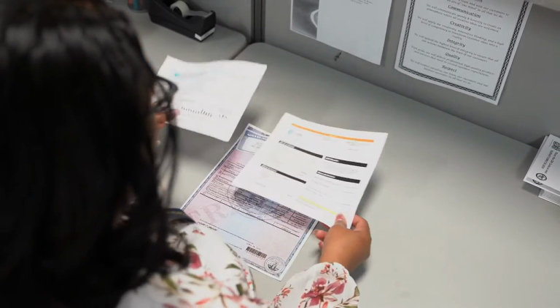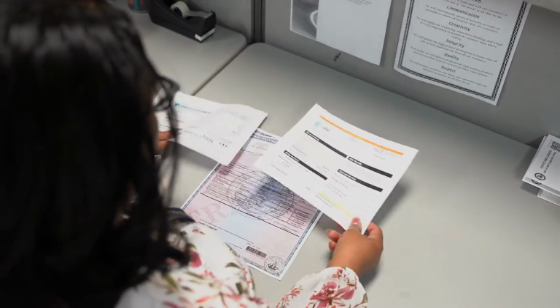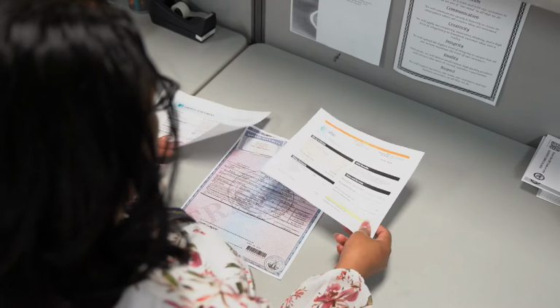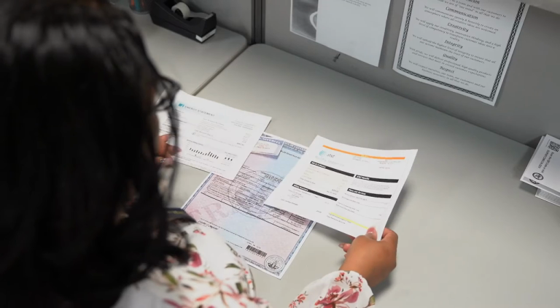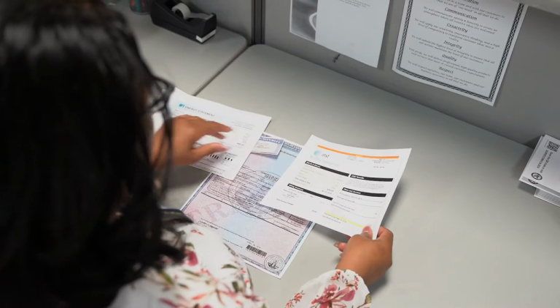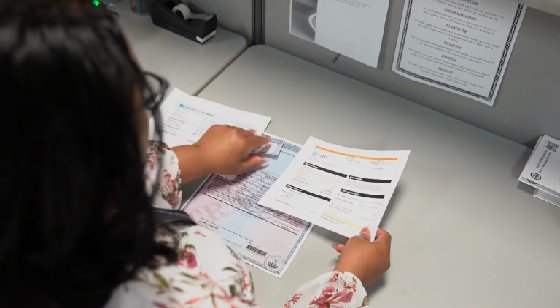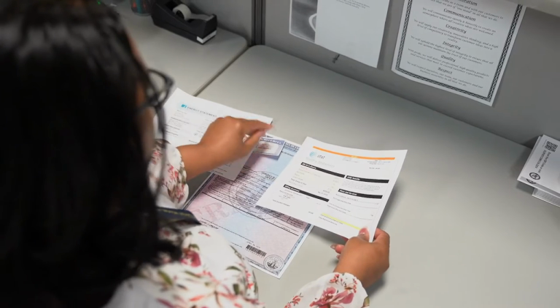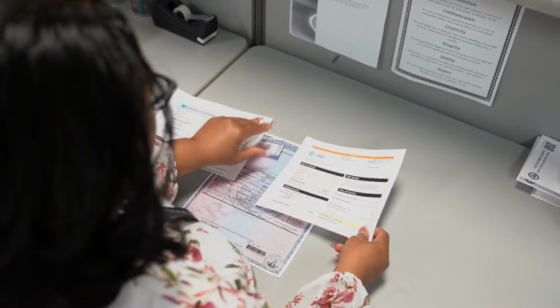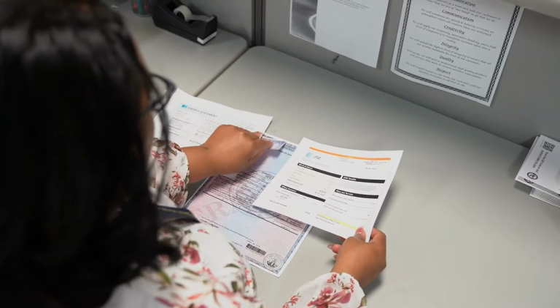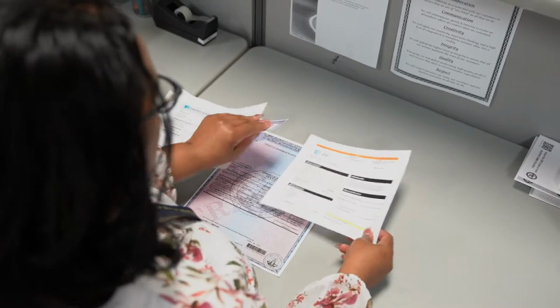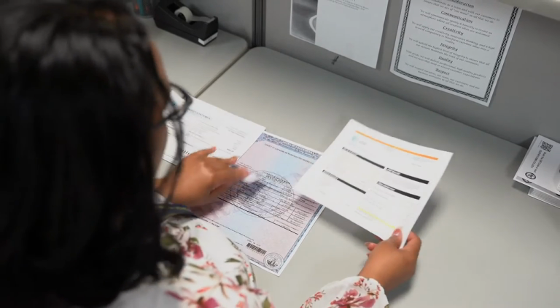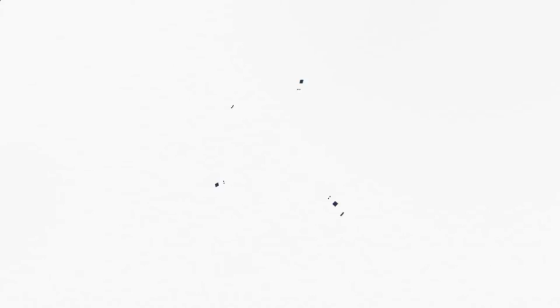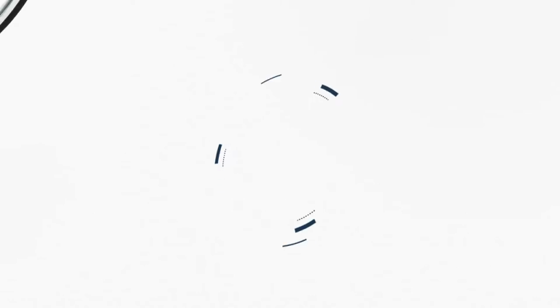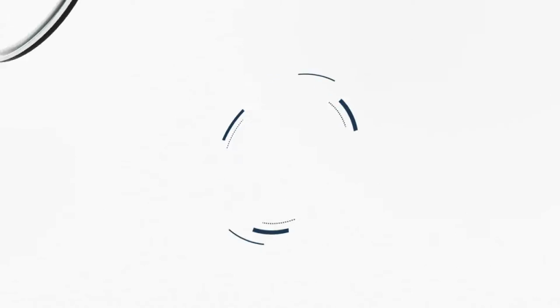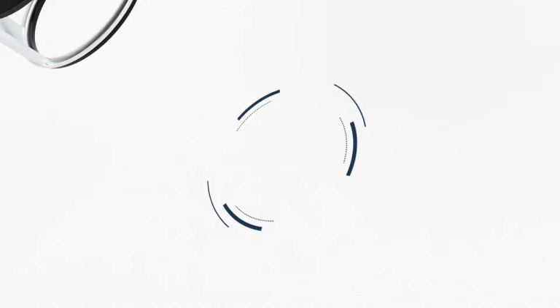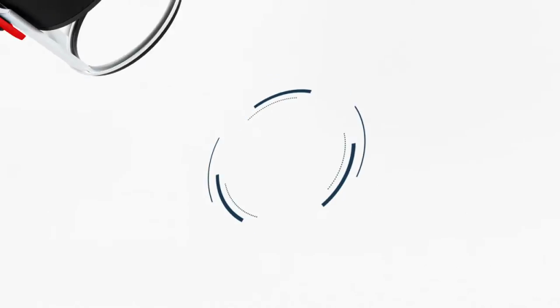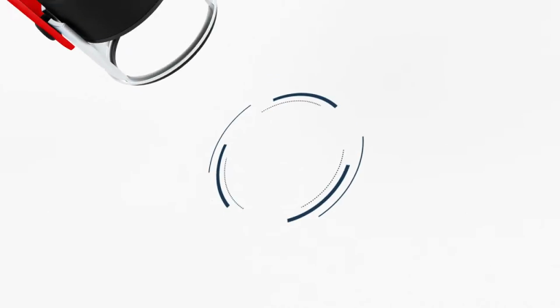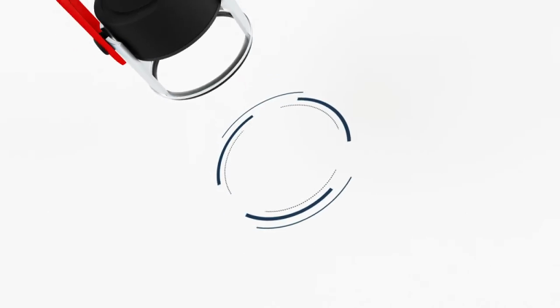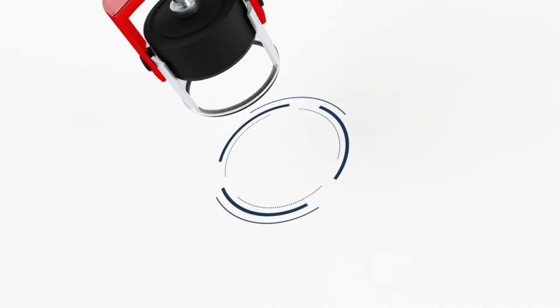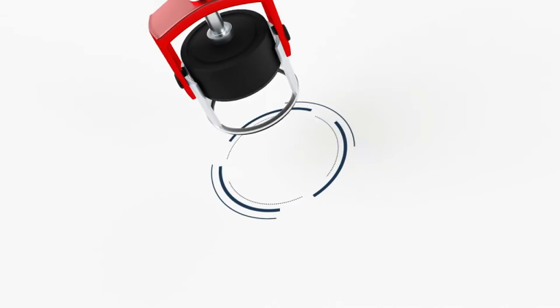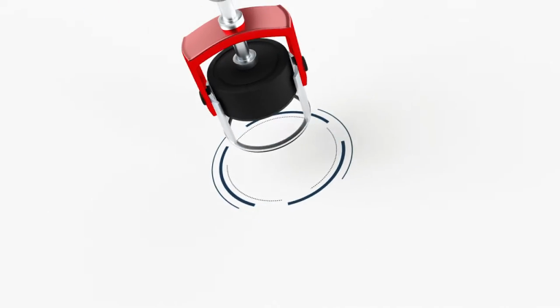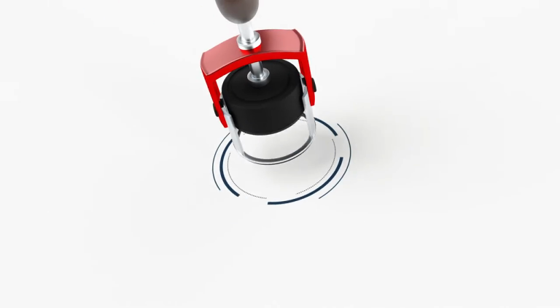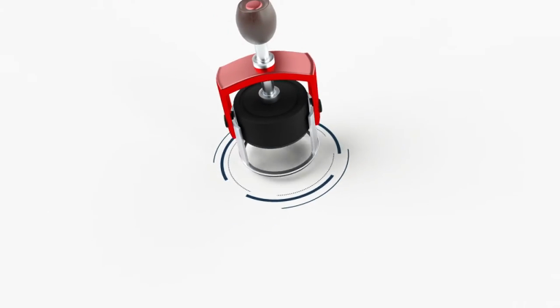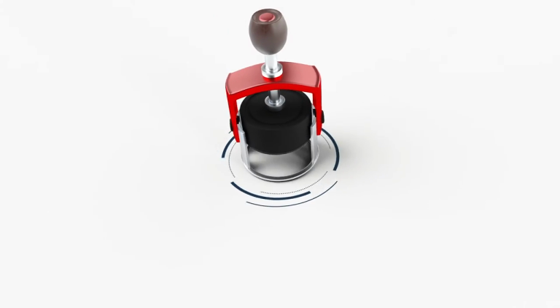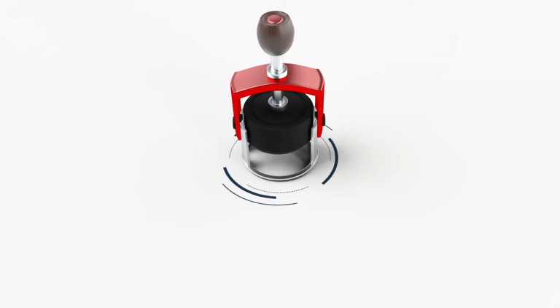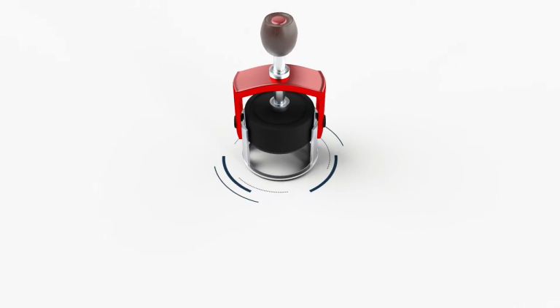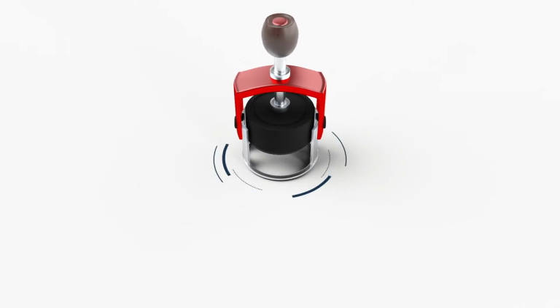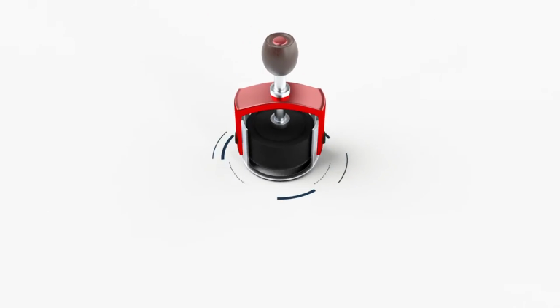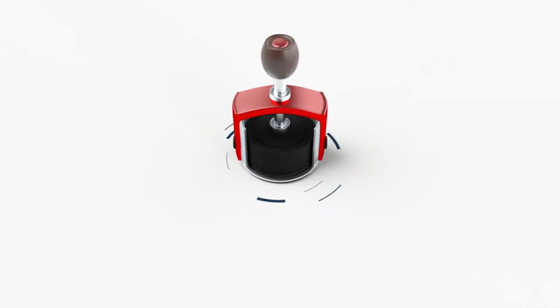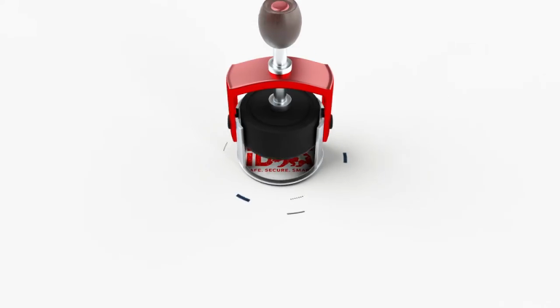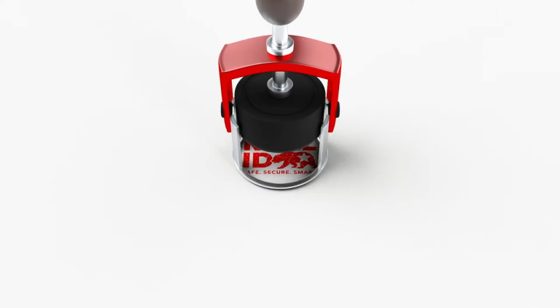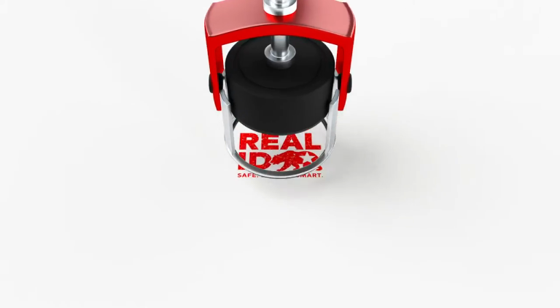Again, to get a Real ID, you must visit a DMV office to complete the application process.